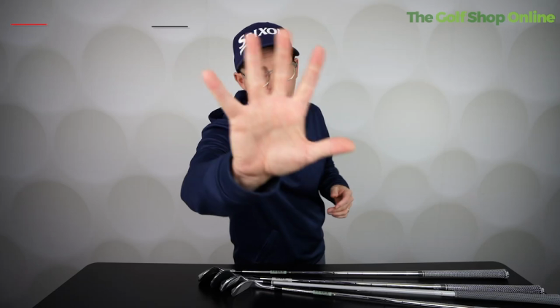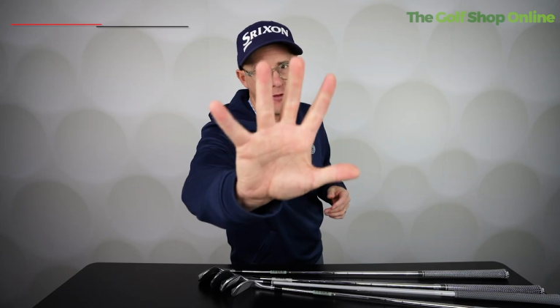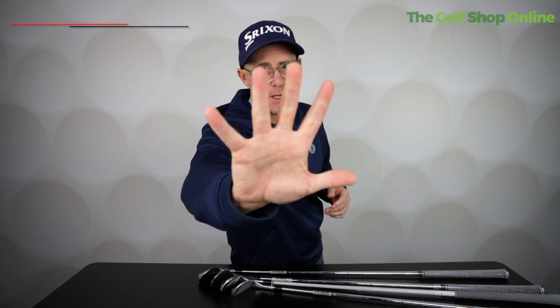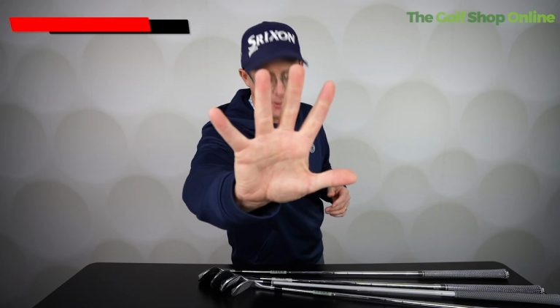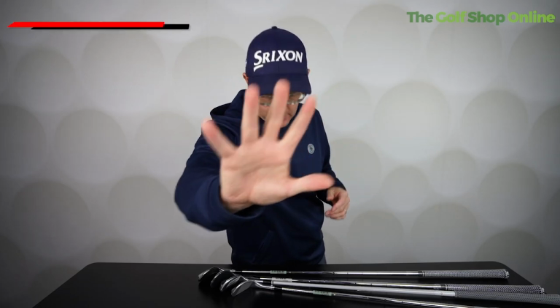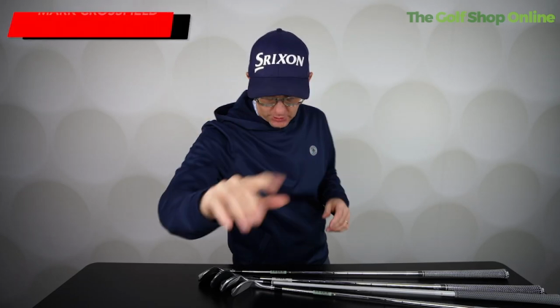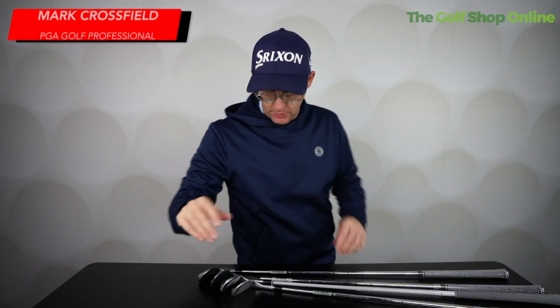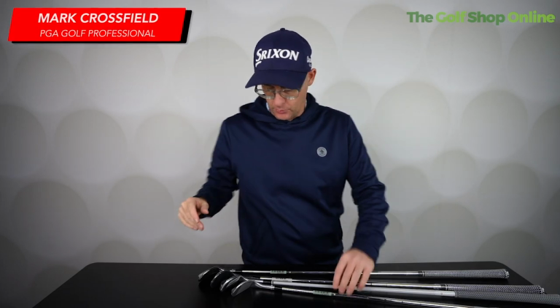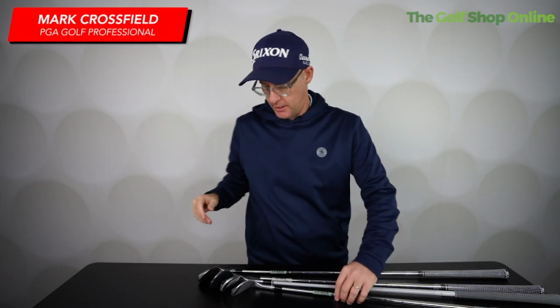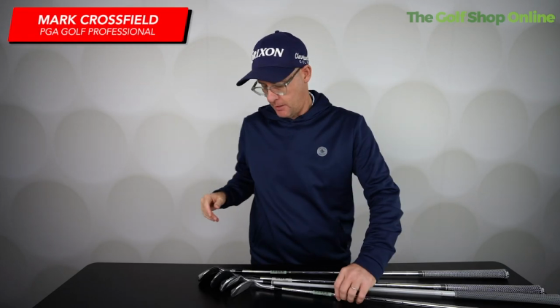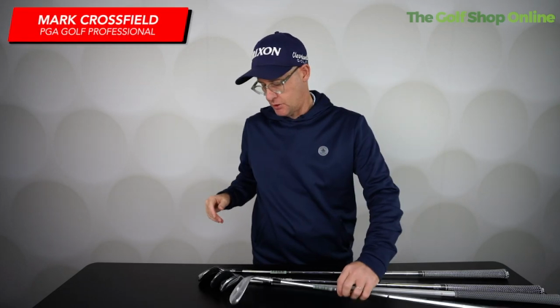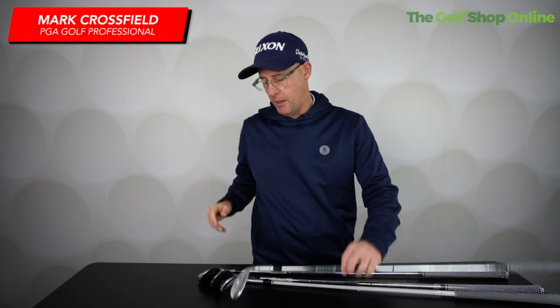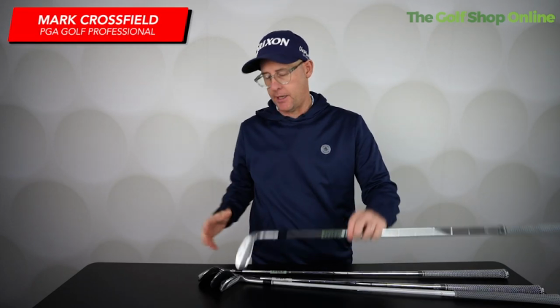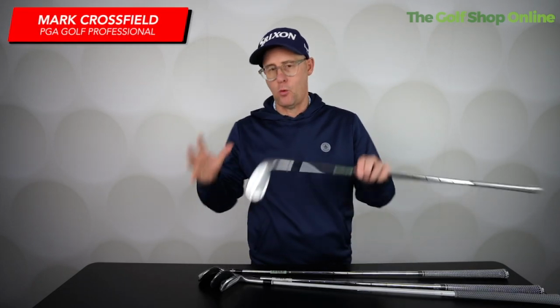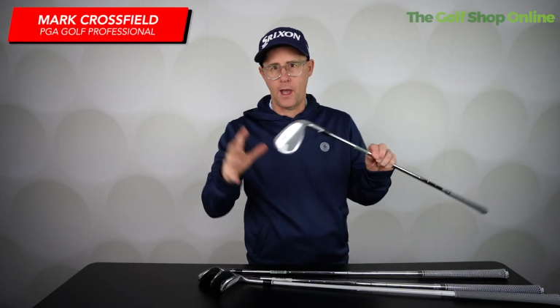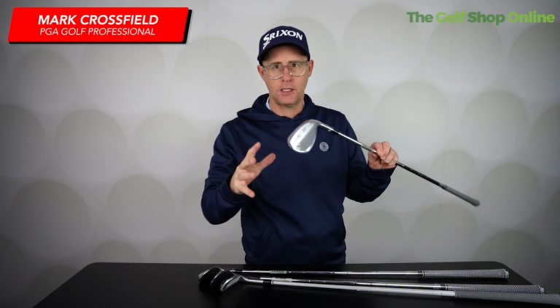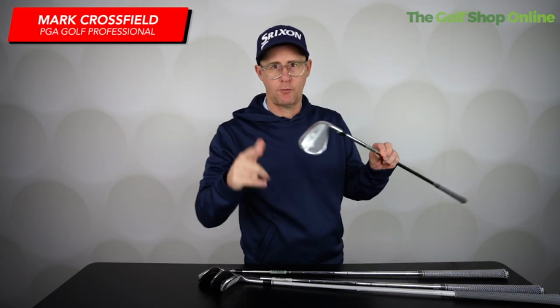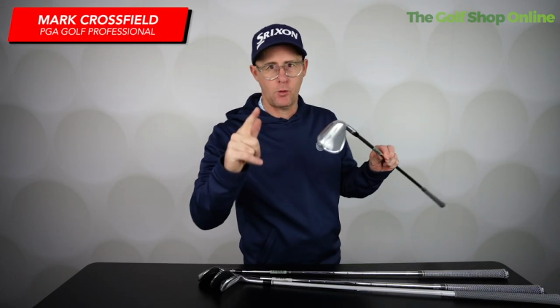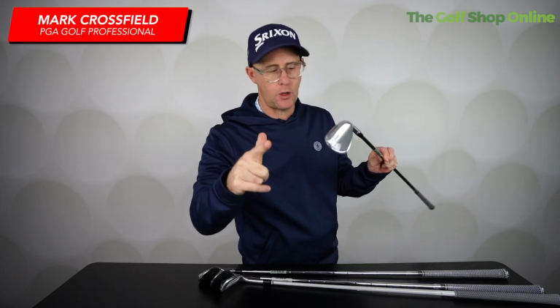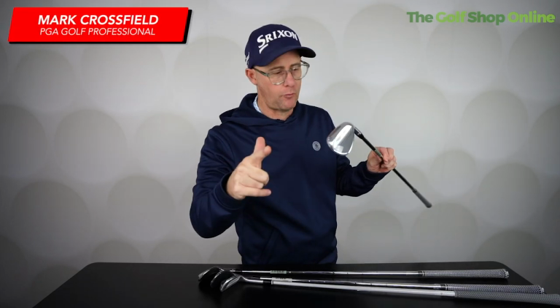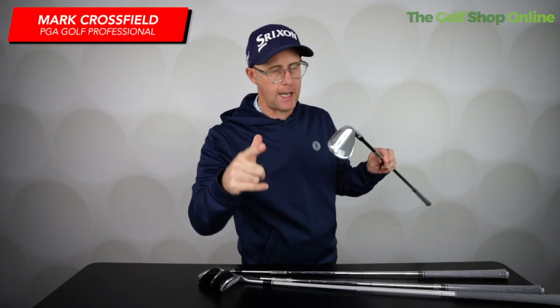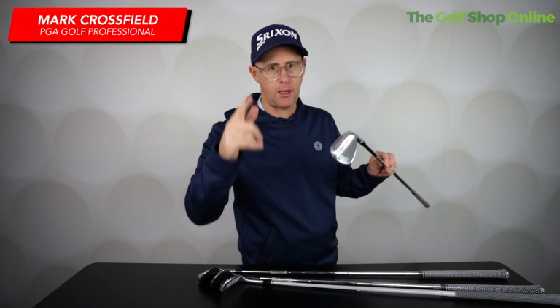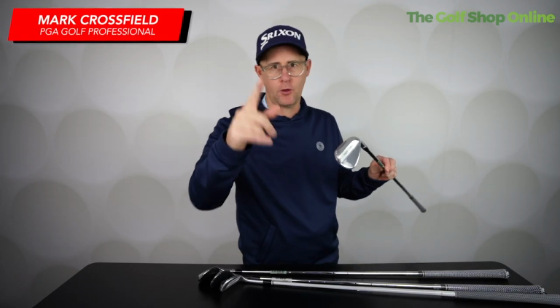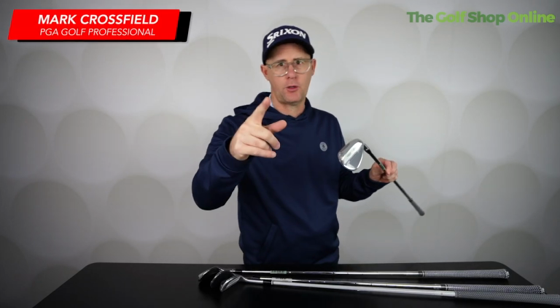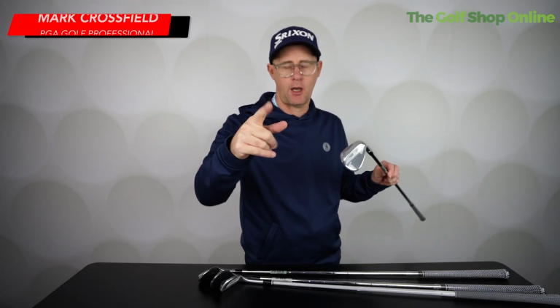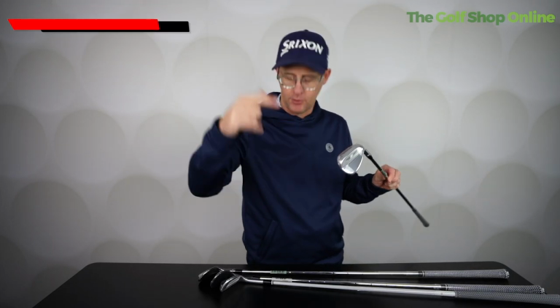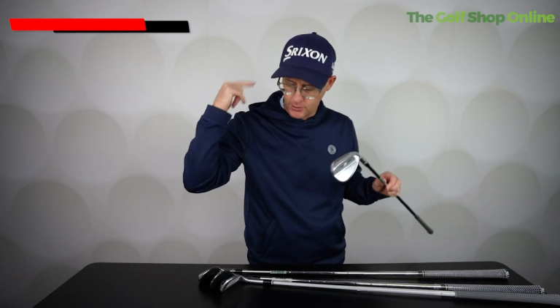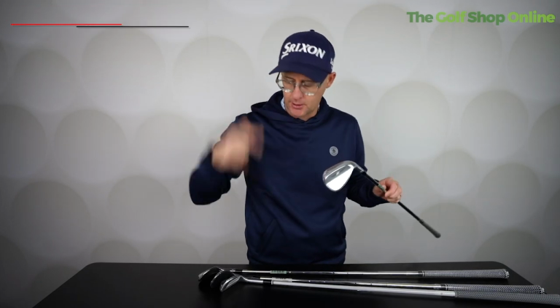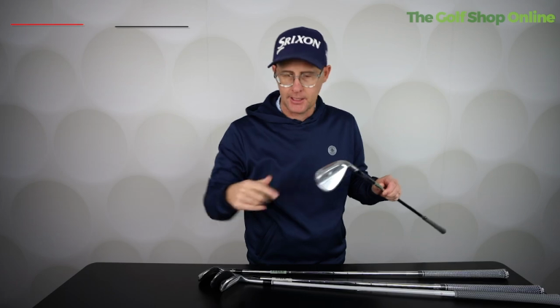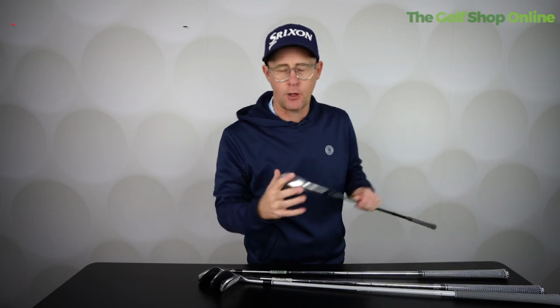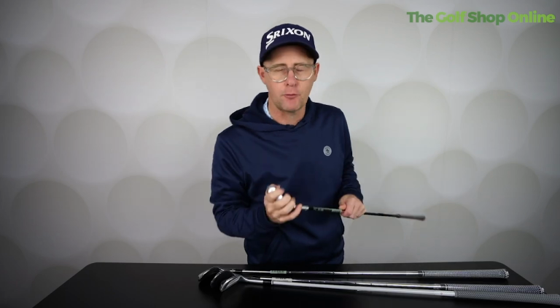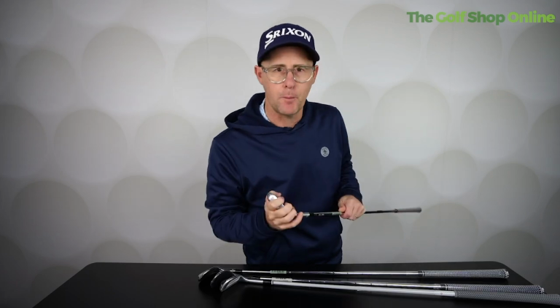The five biggest questions when it comes to buying a wedge for your golf bag — I've got you covered. Let's go through them.